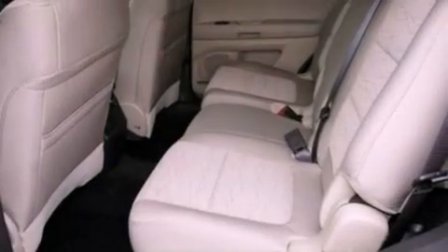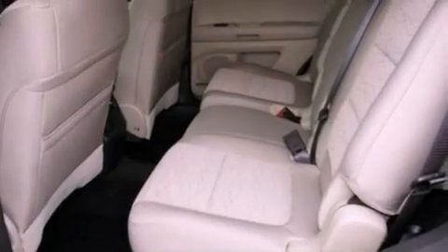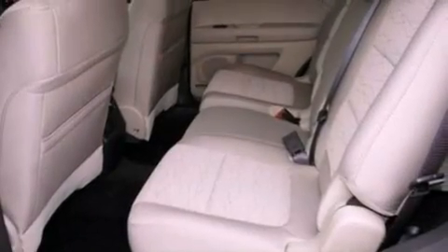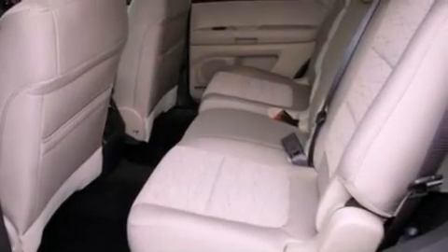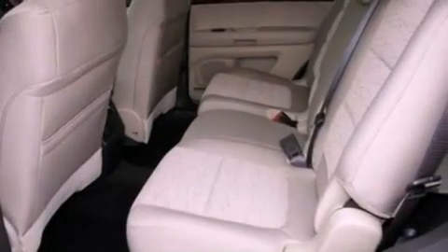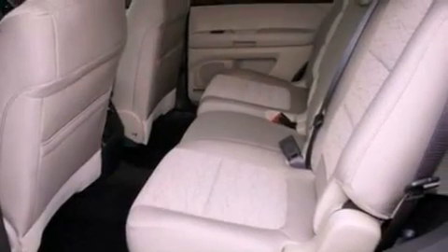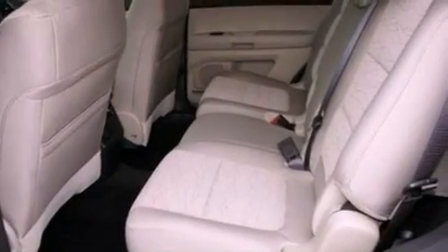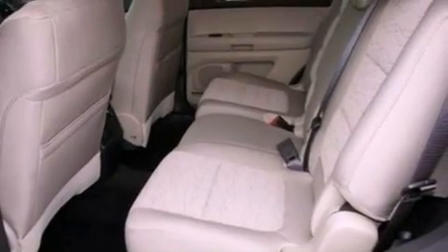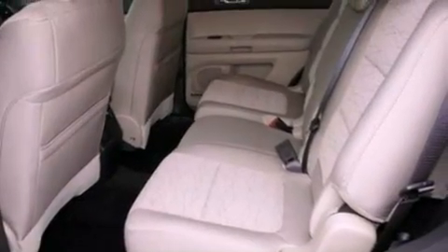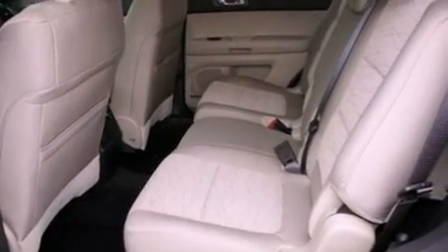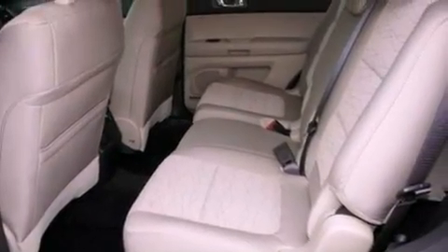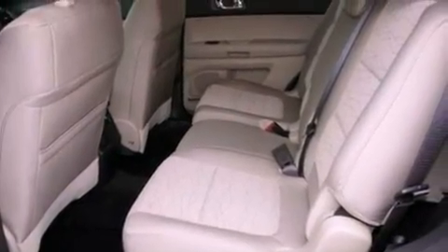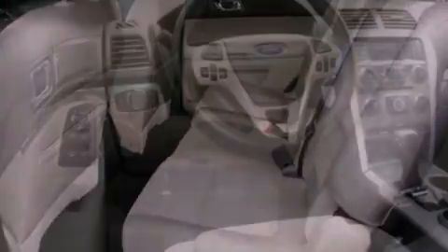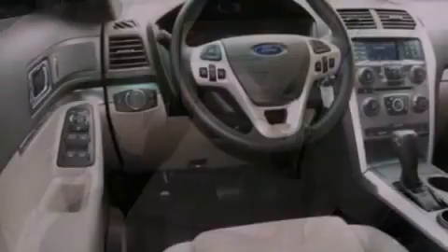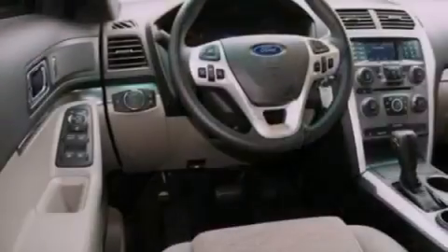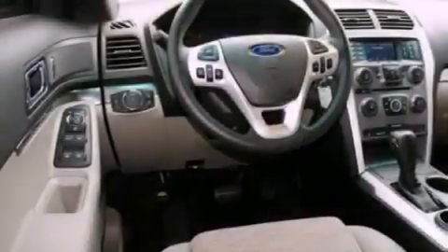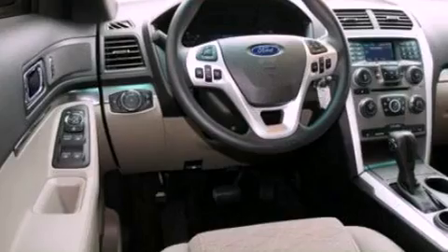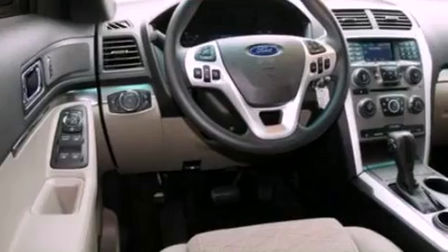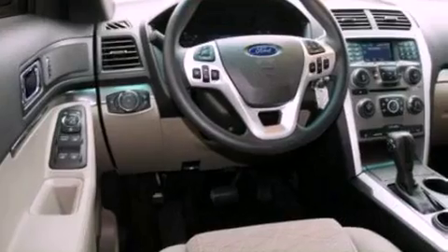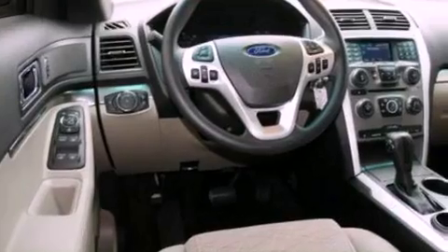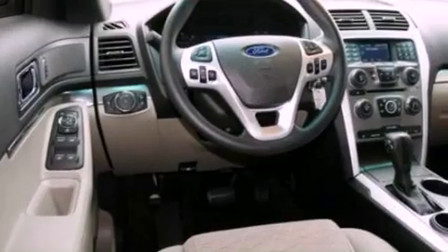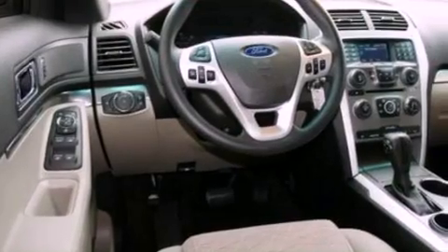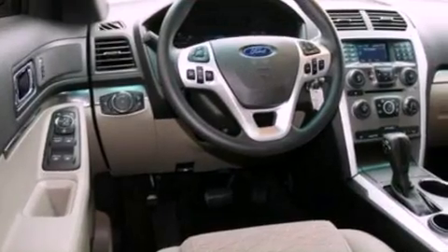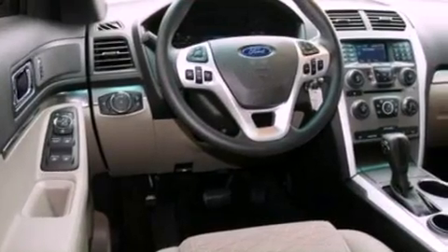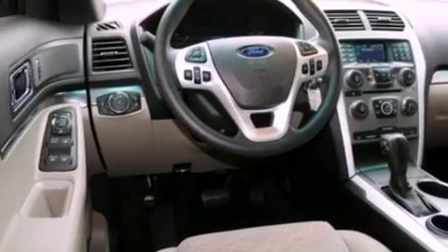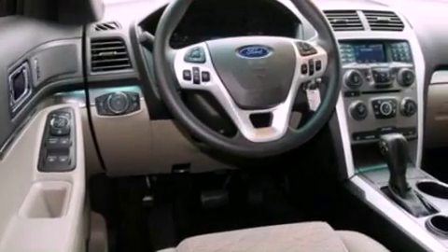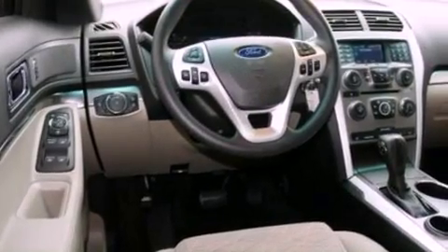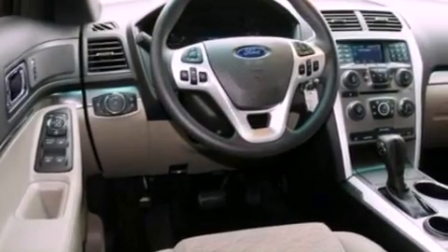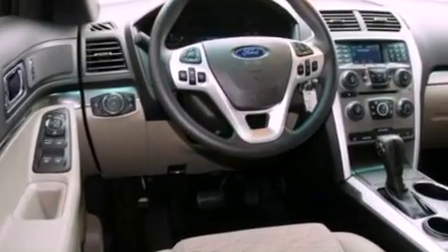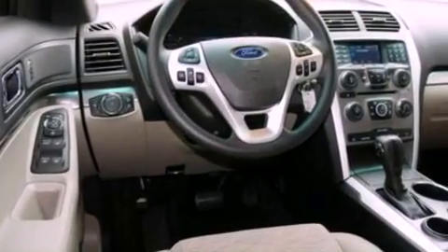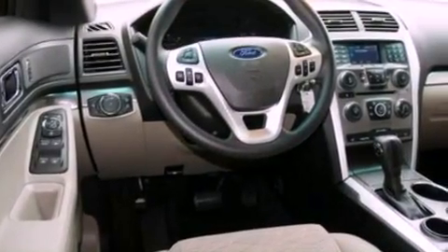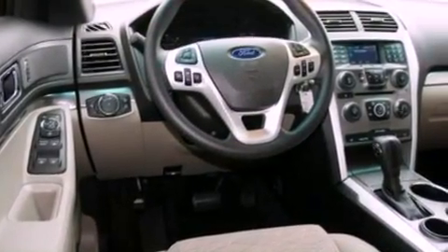Also included are 17-inch wheels, an anti-lock braking system, side curtain airbags, full power accessories, and a rear spoiler.